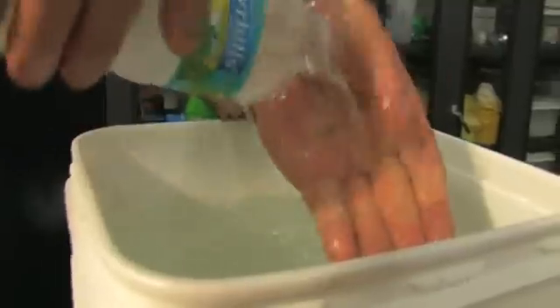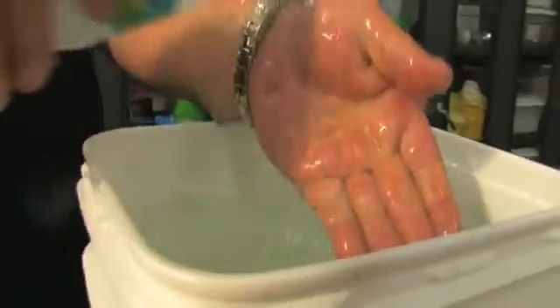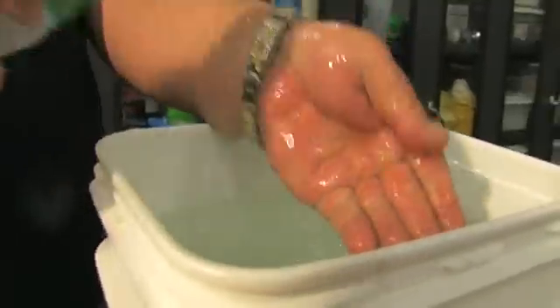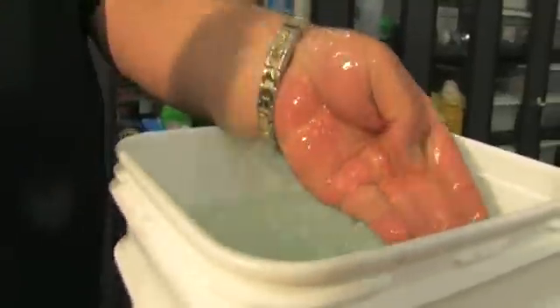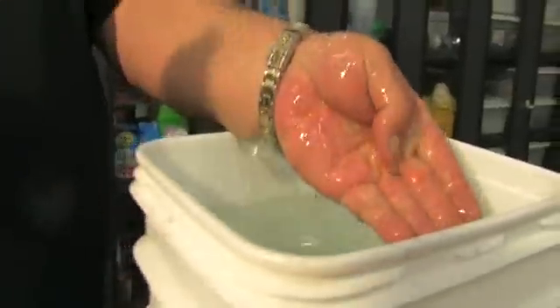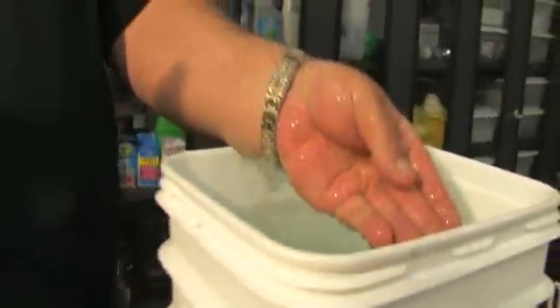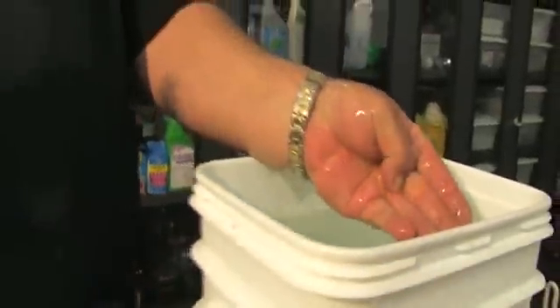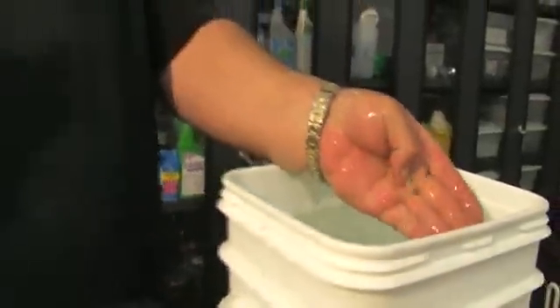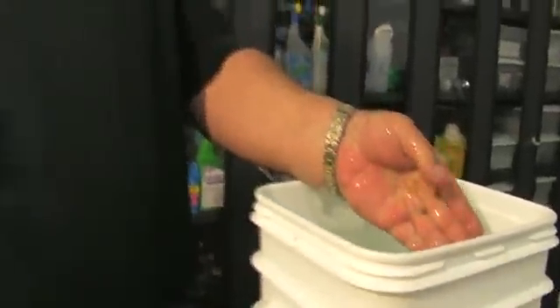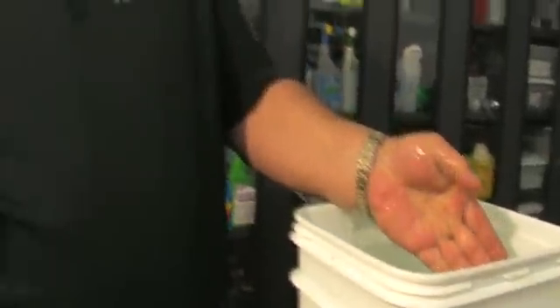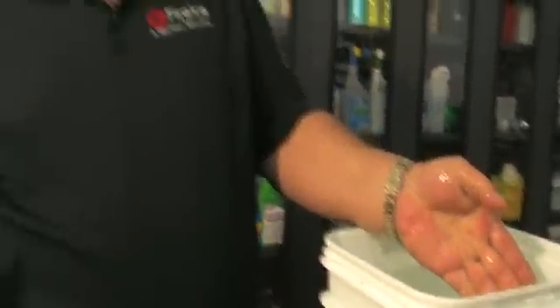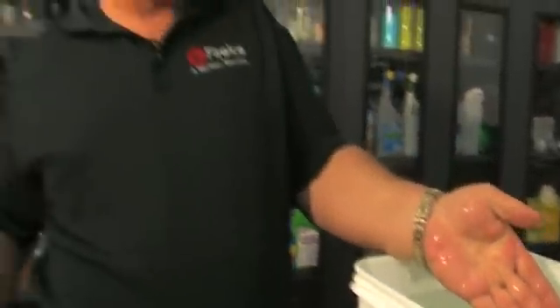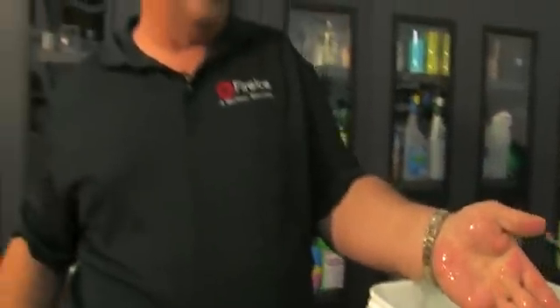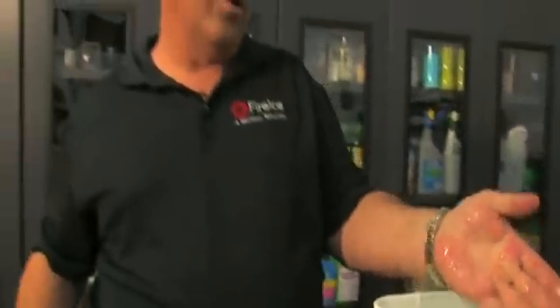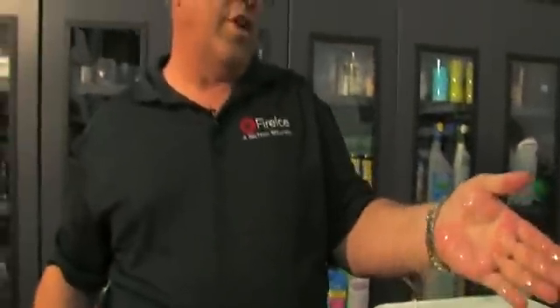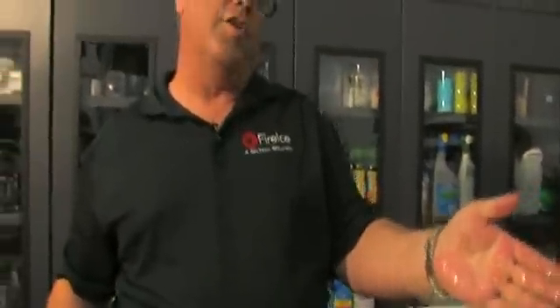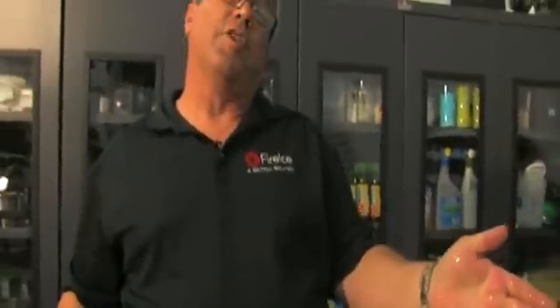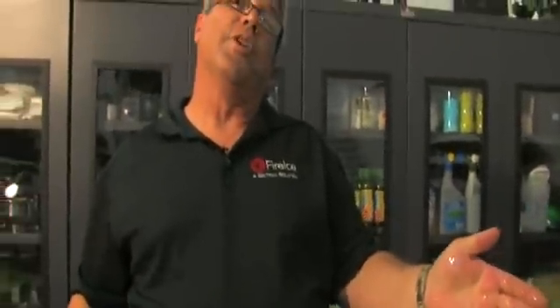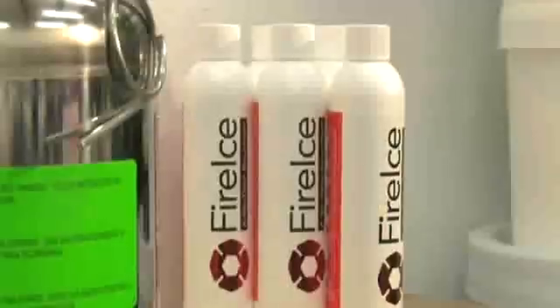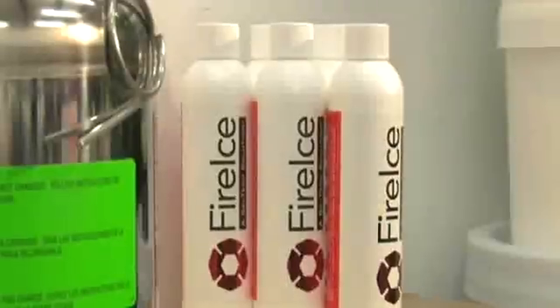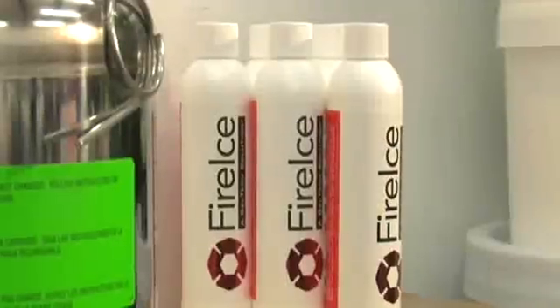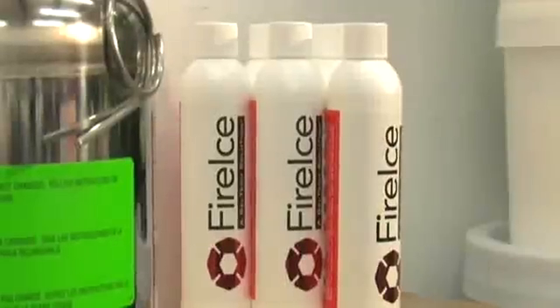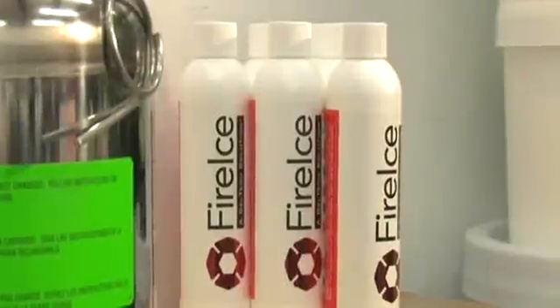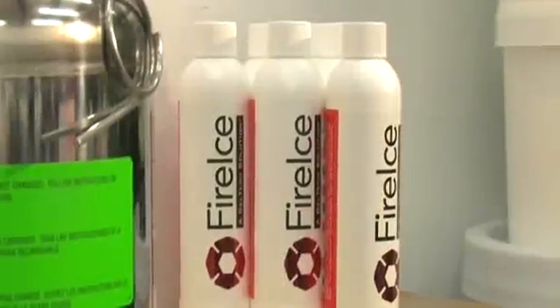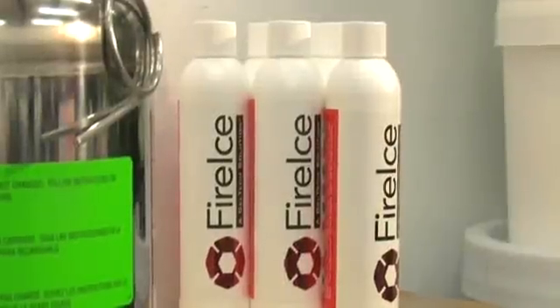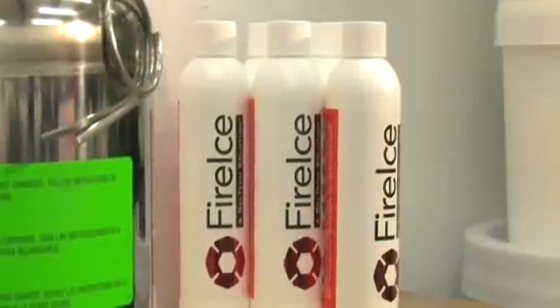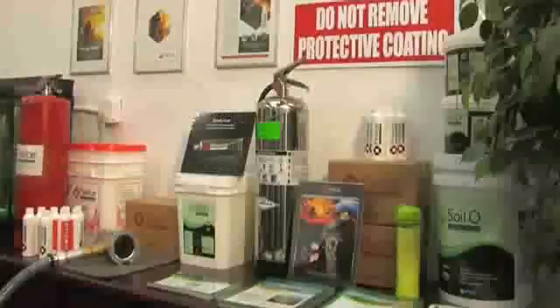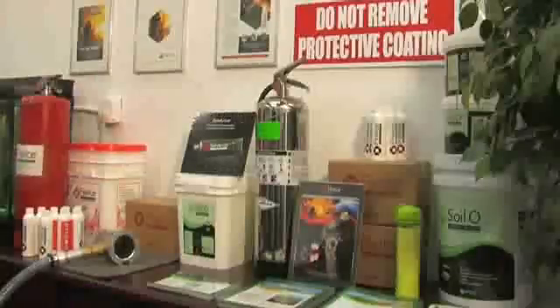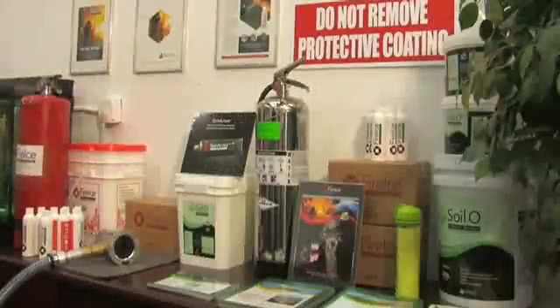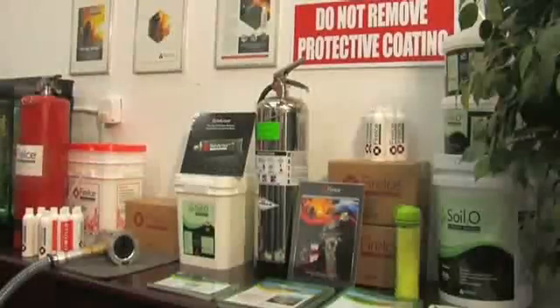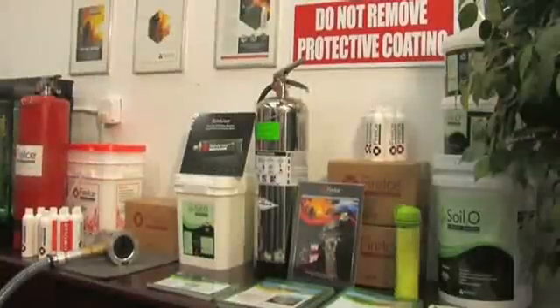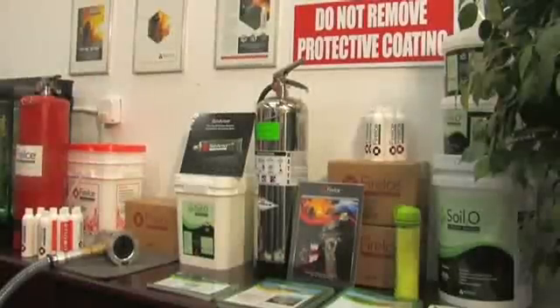I am squeaky clean. It's eco-friendly, non-toxic, non-corrosive.